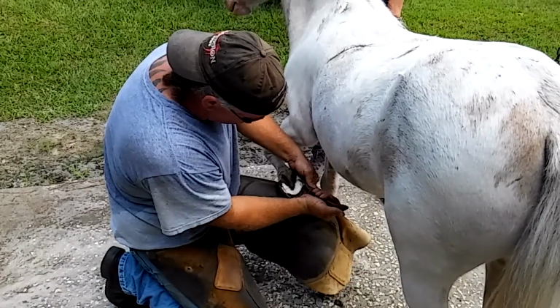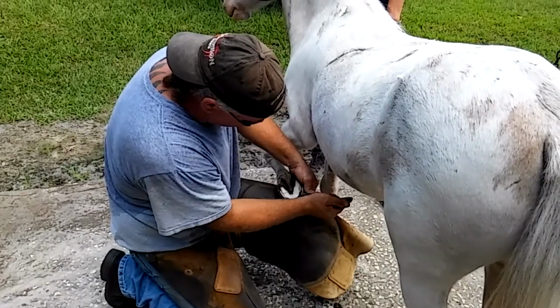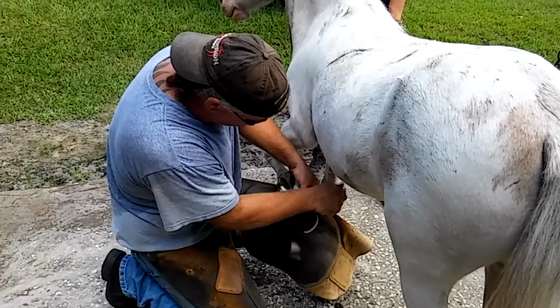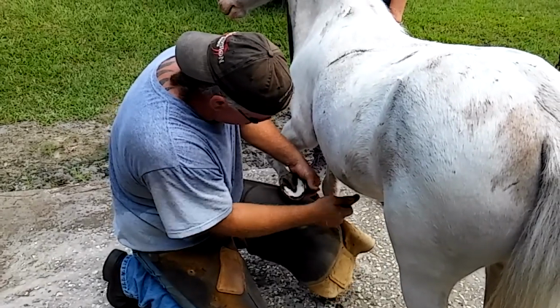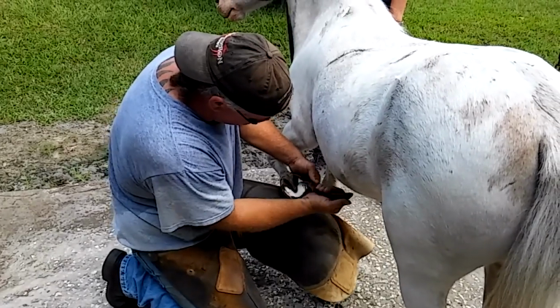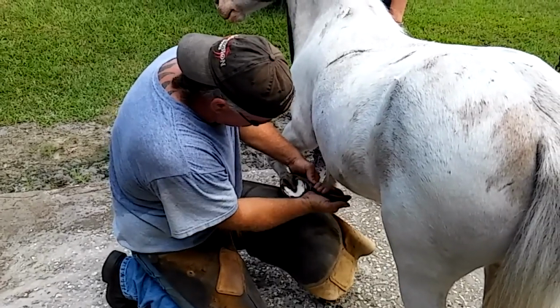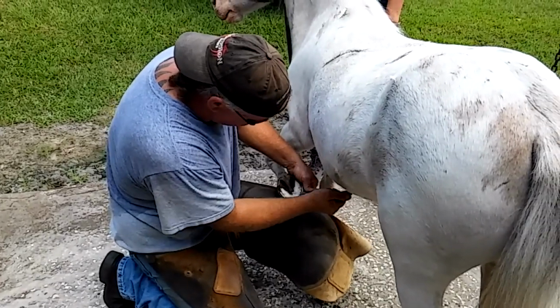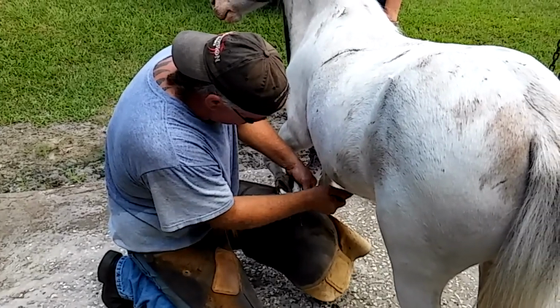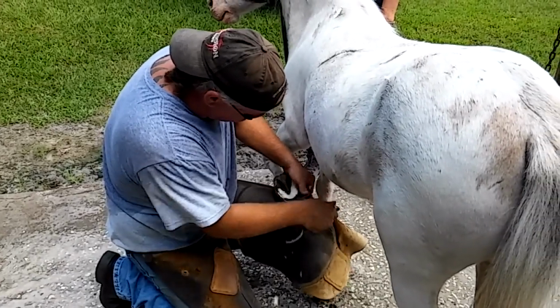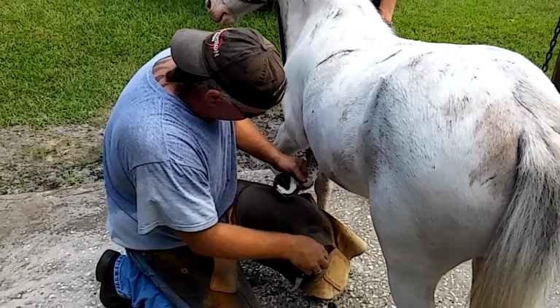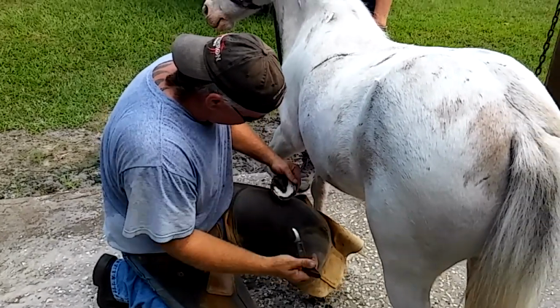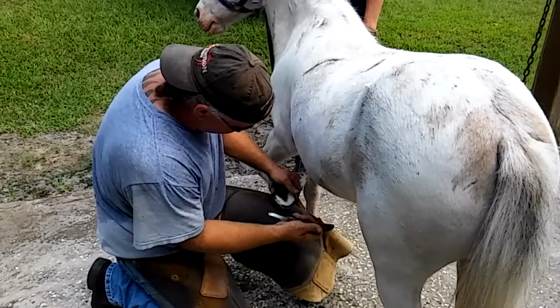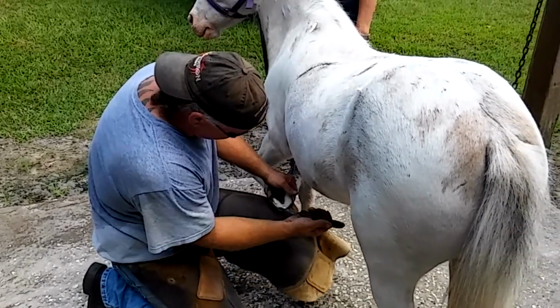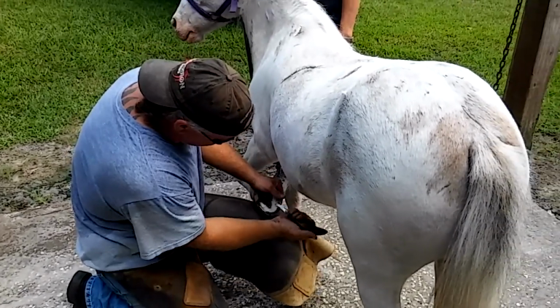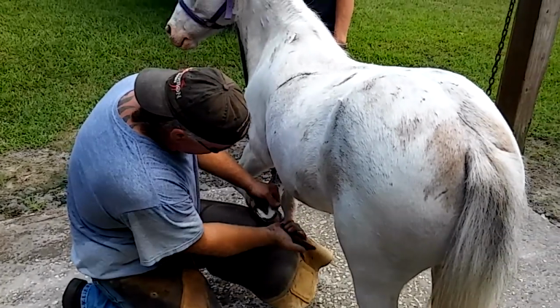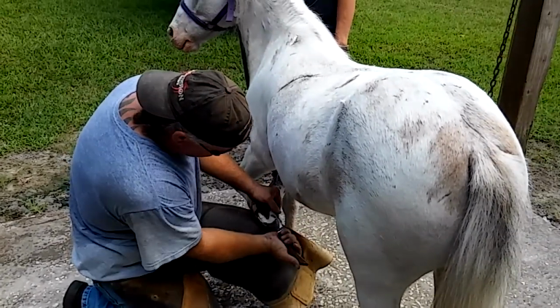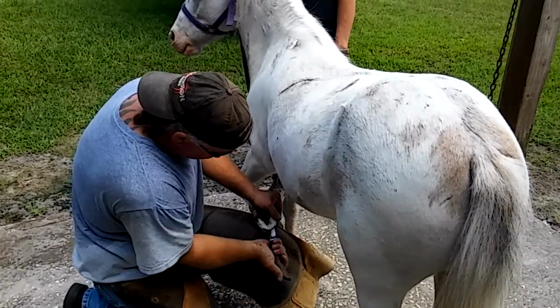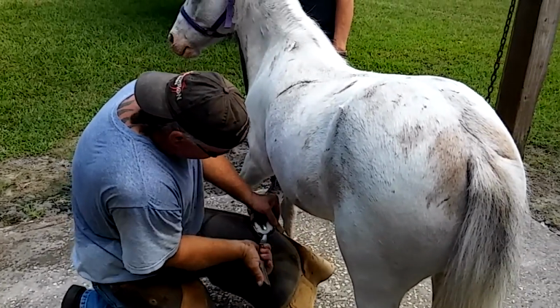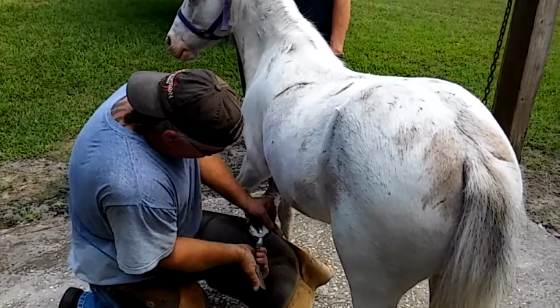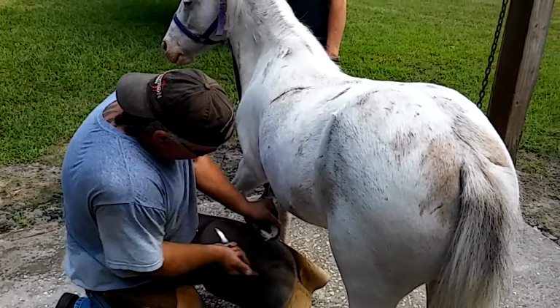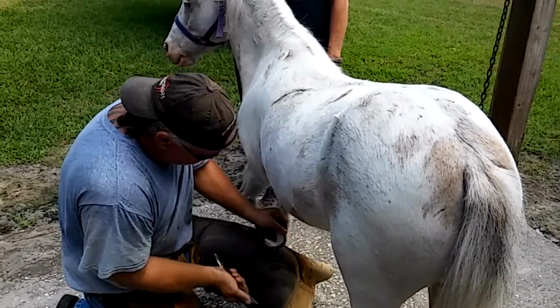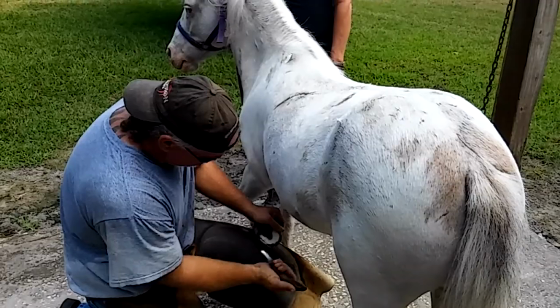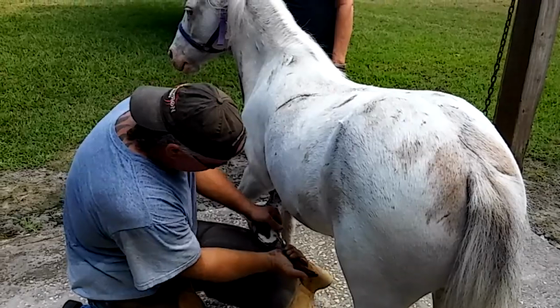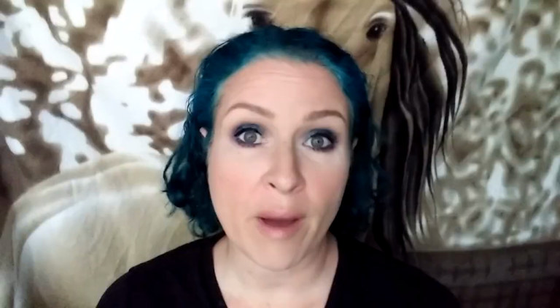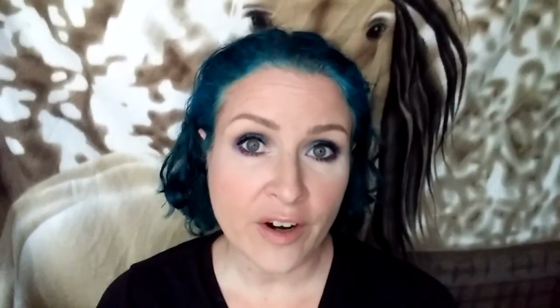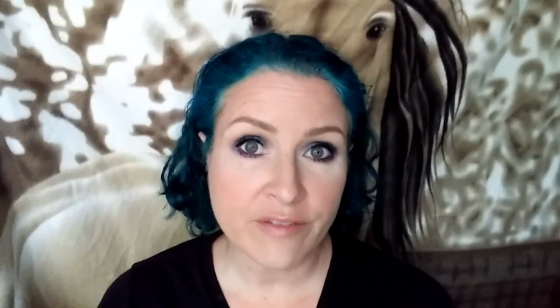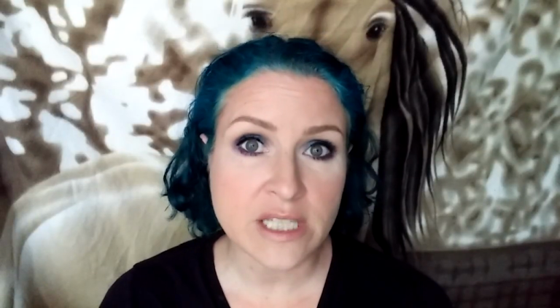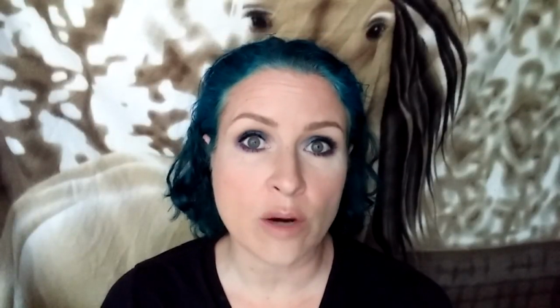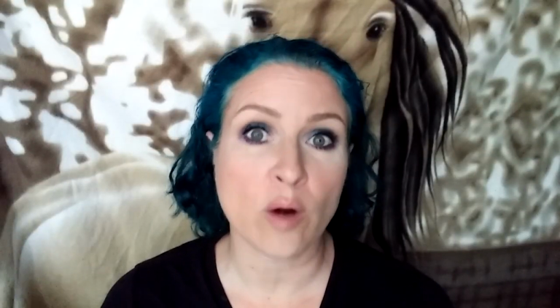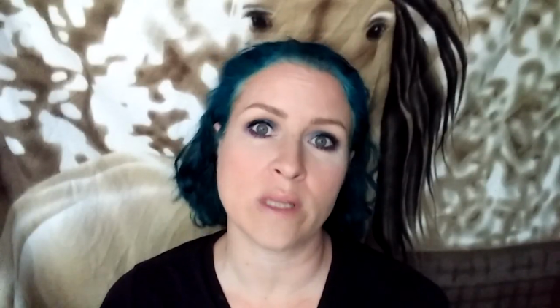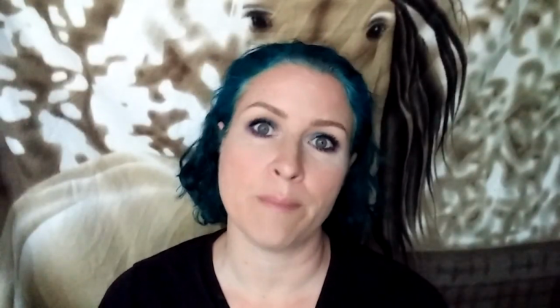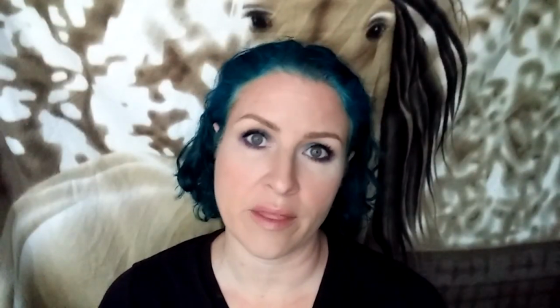Most horses need their hooves trimmed or shod every four to six weeks. My farrier visits our barn once a month.